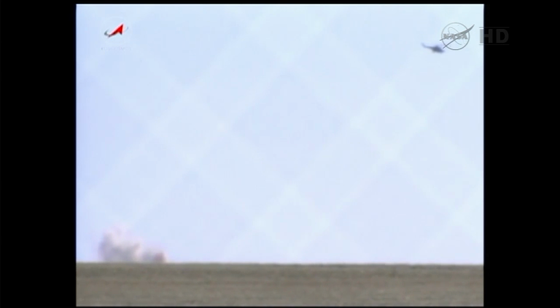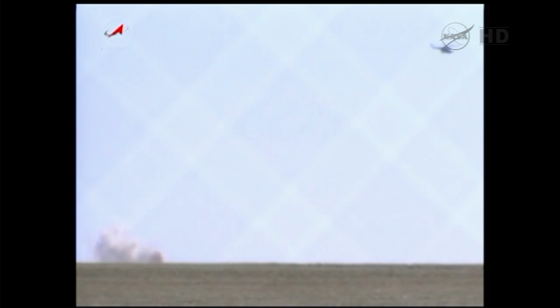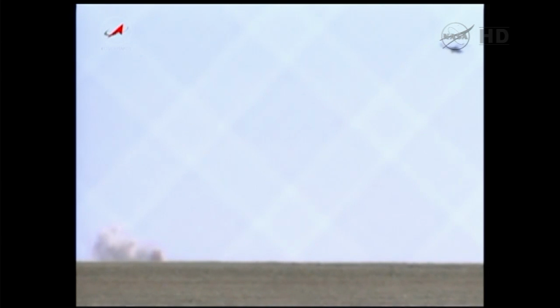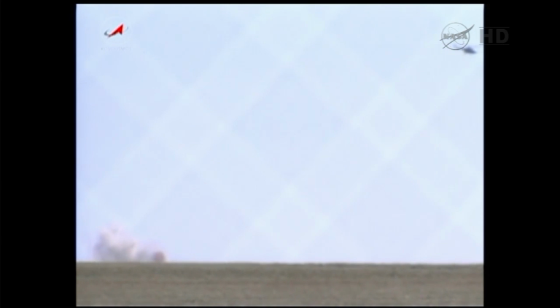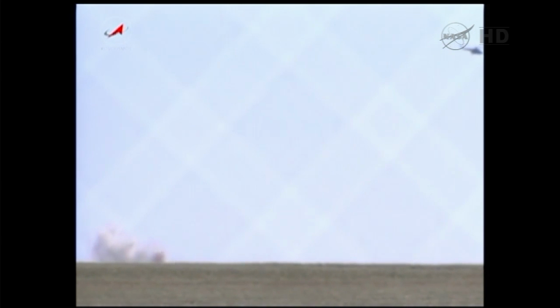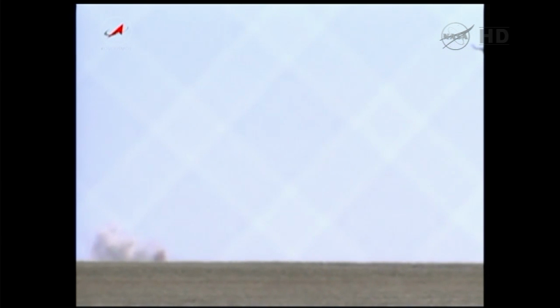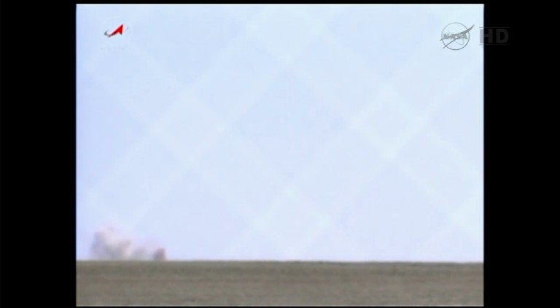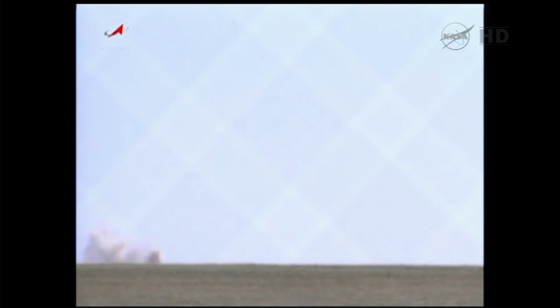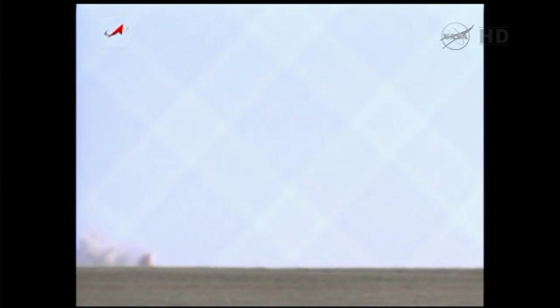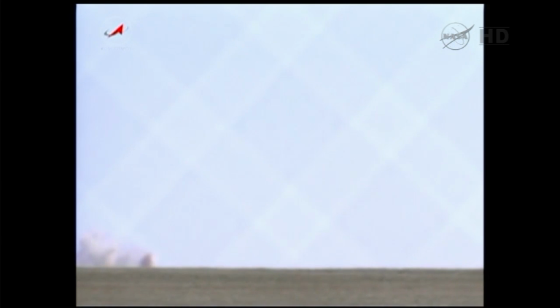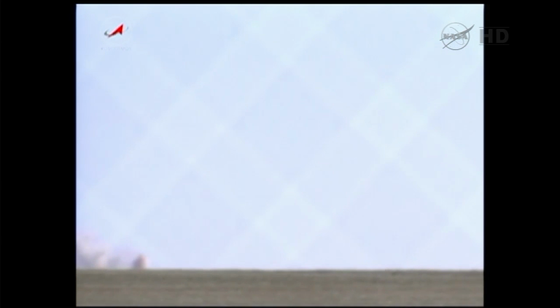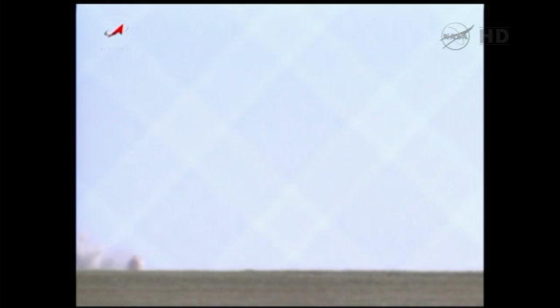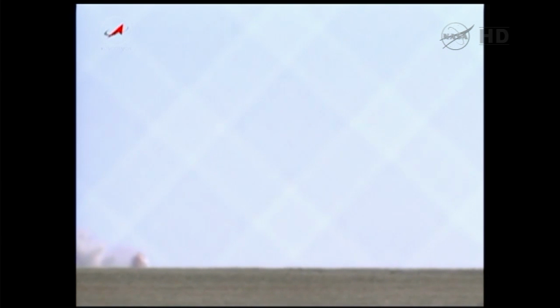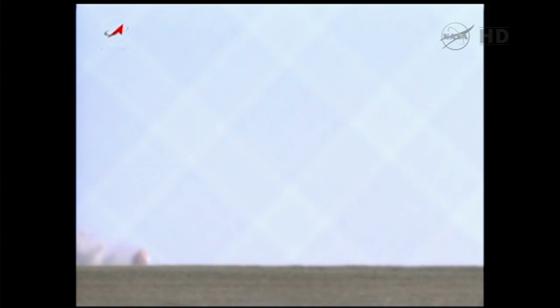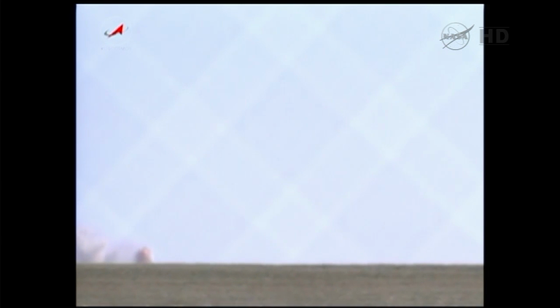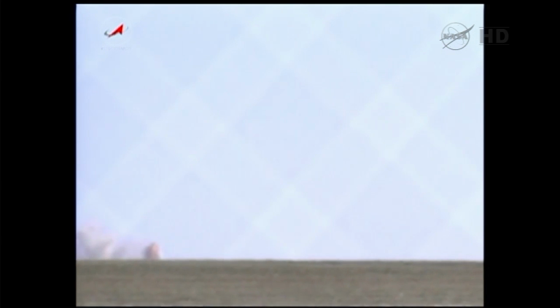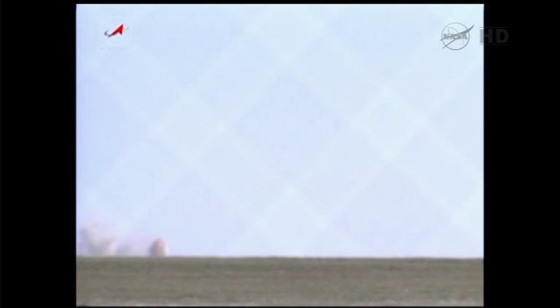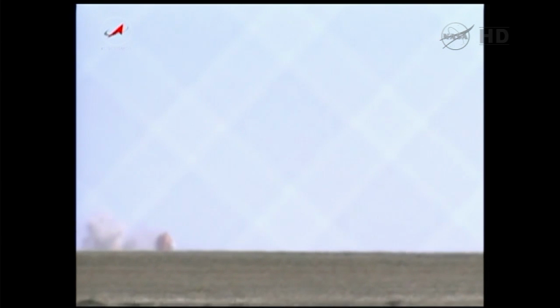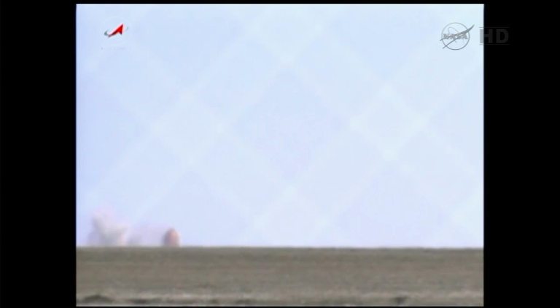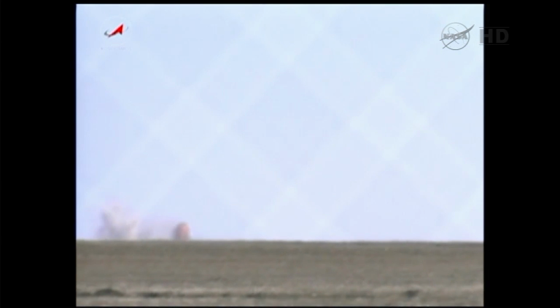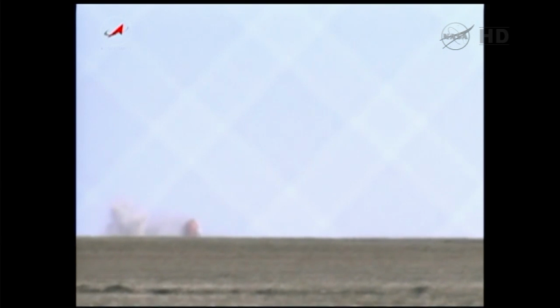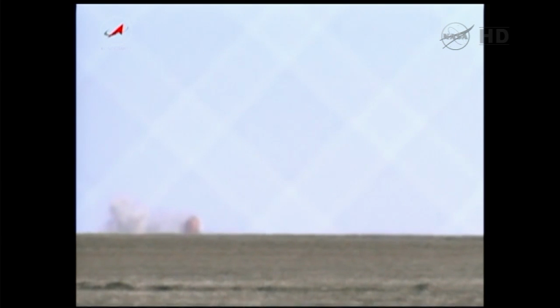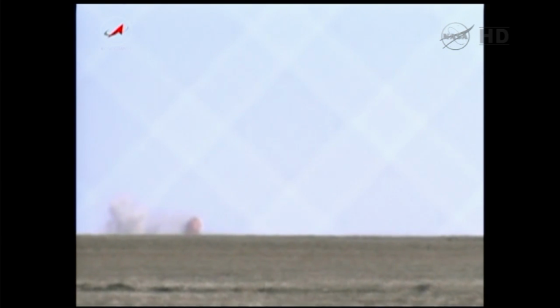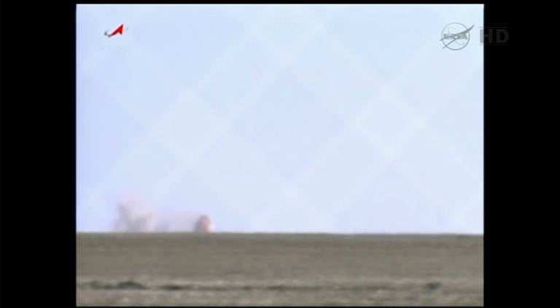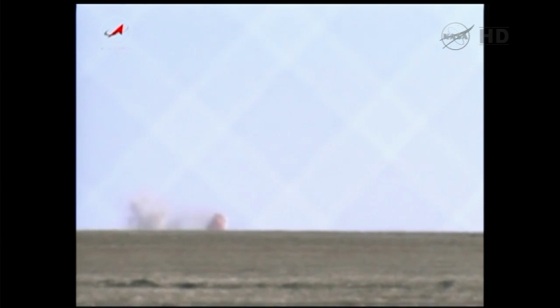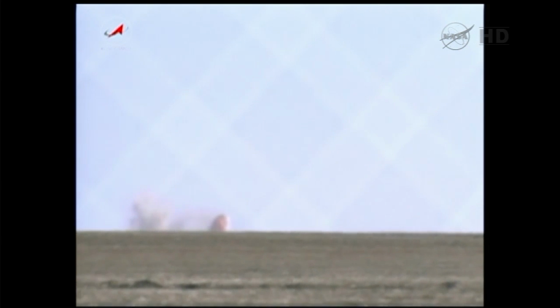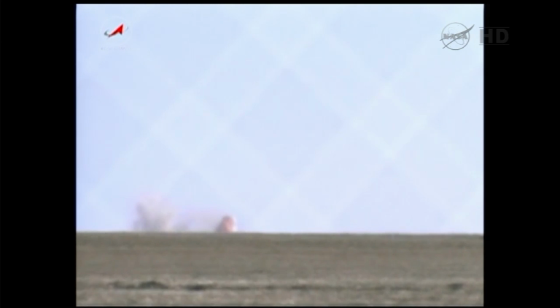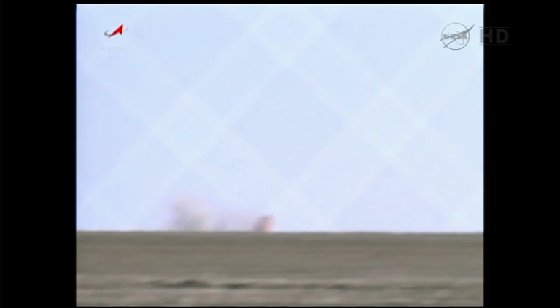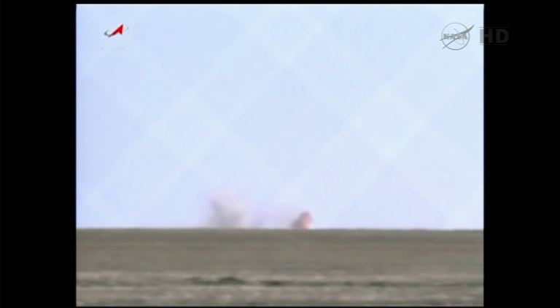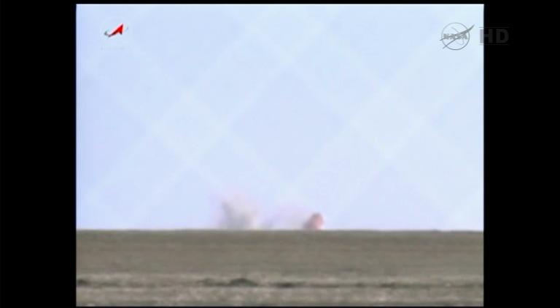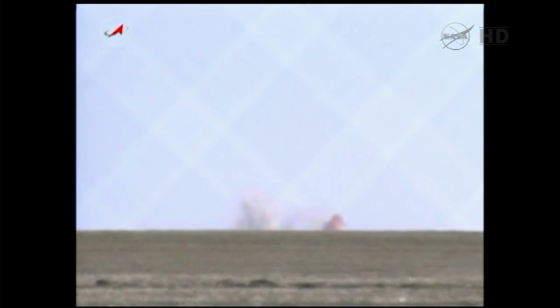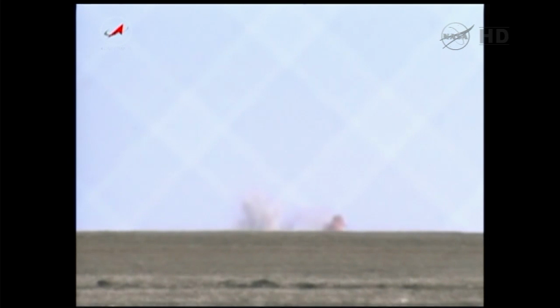Central Time. The three former Expedition 35 crew members returning to Earth.